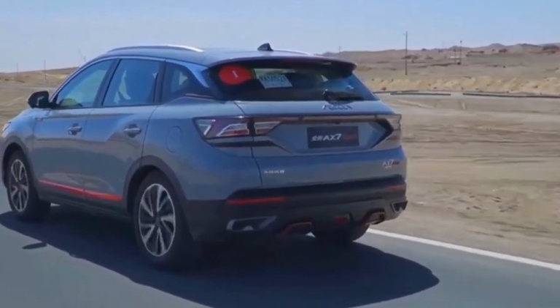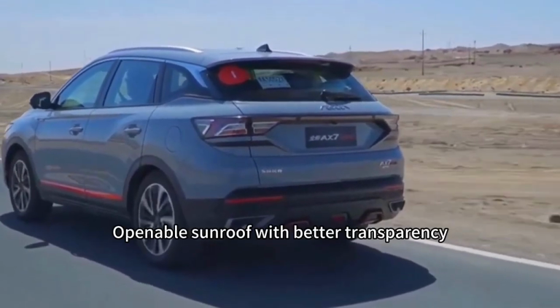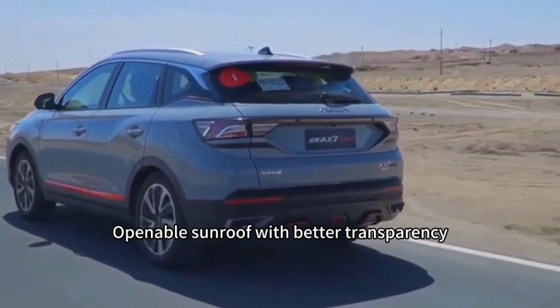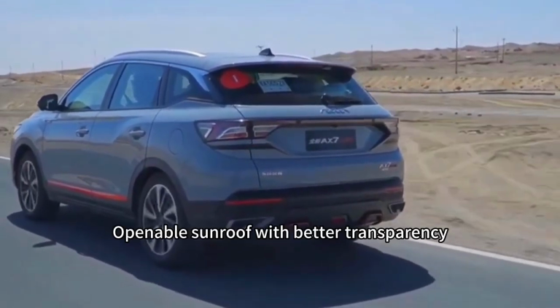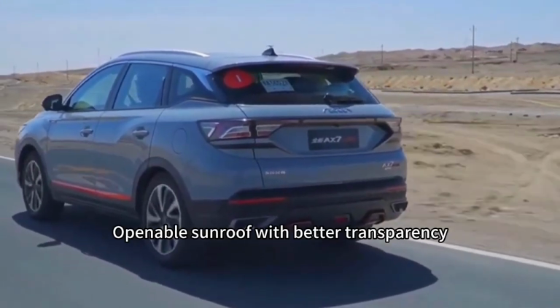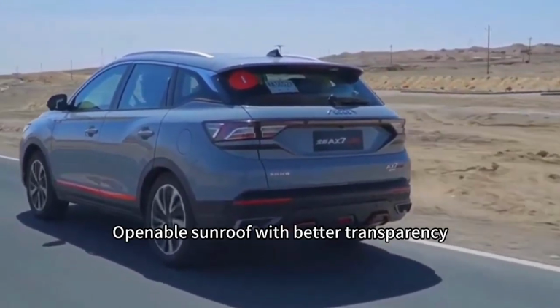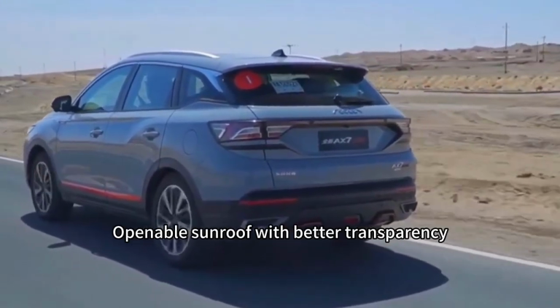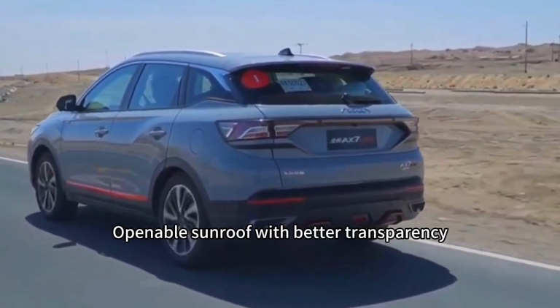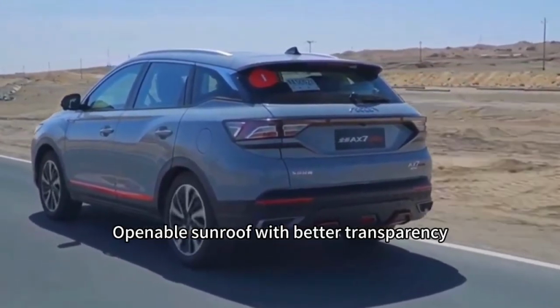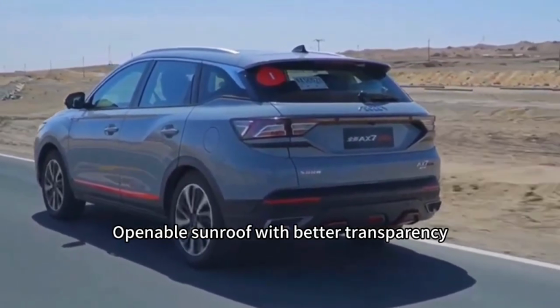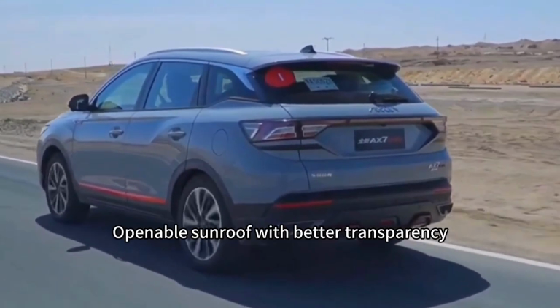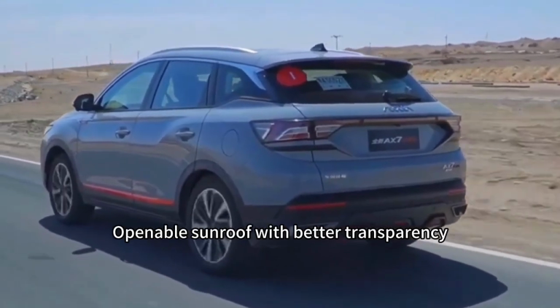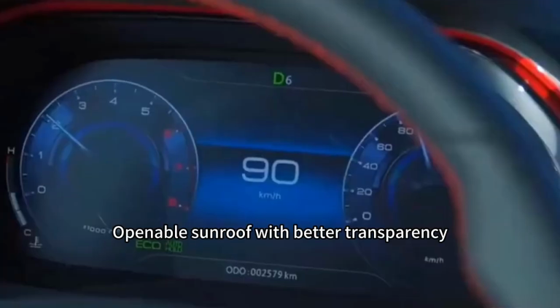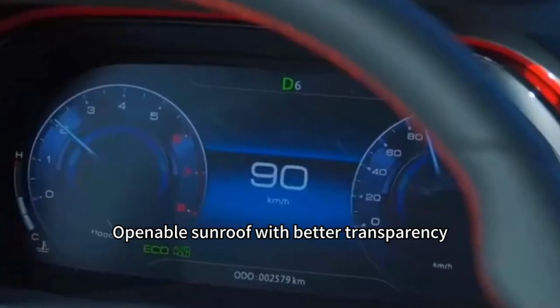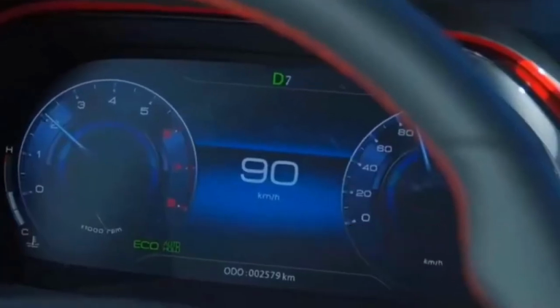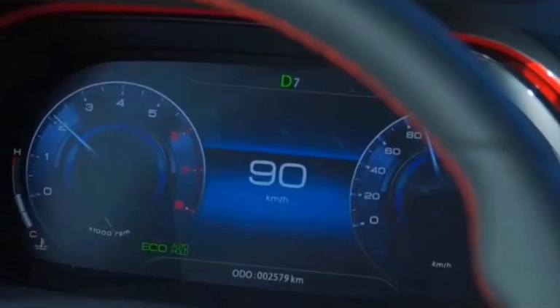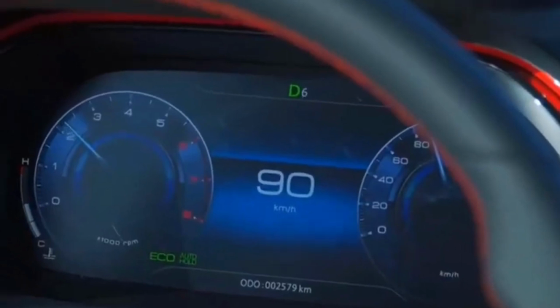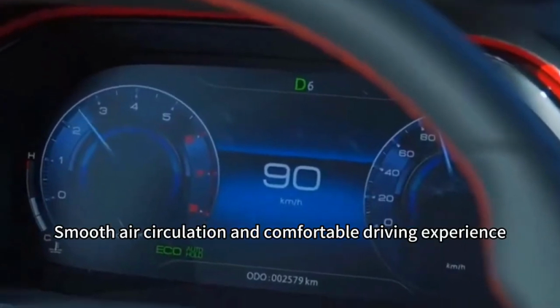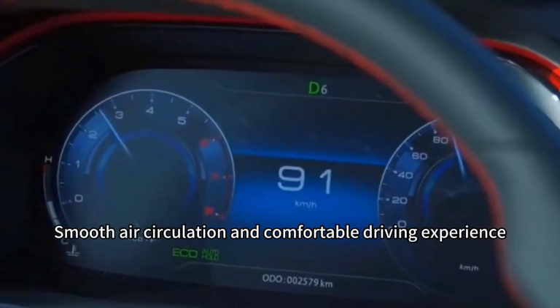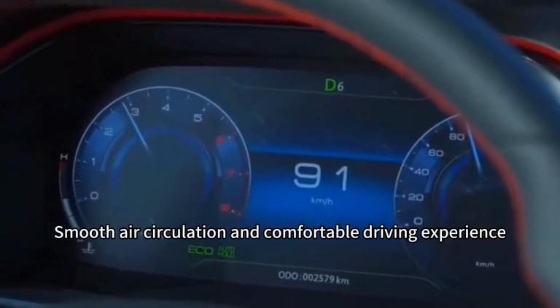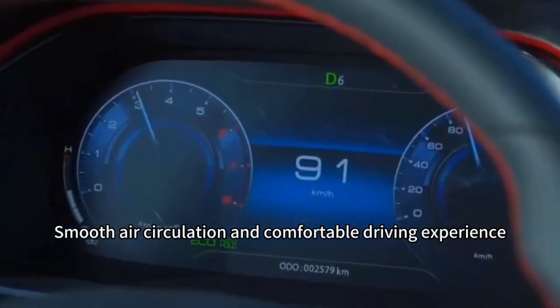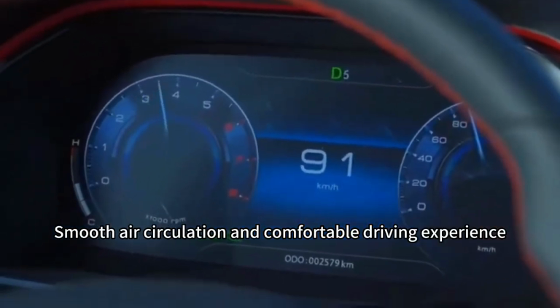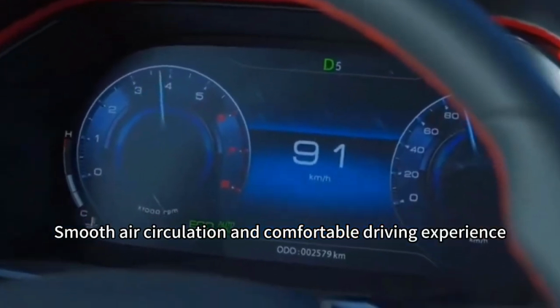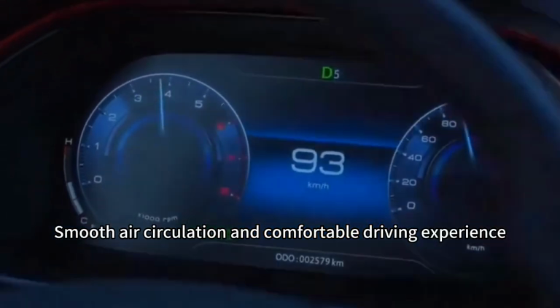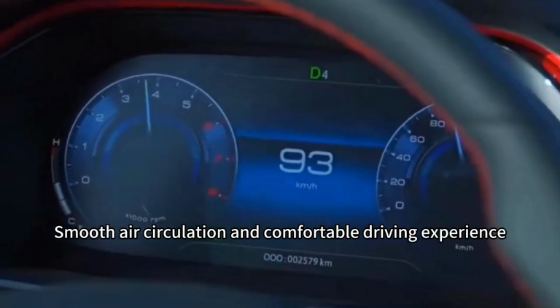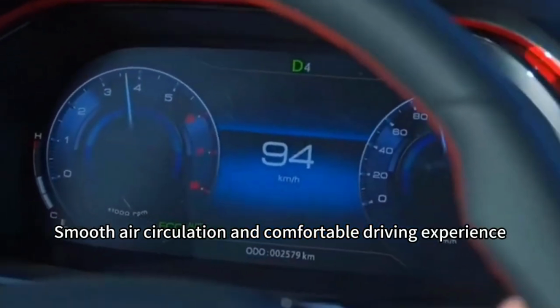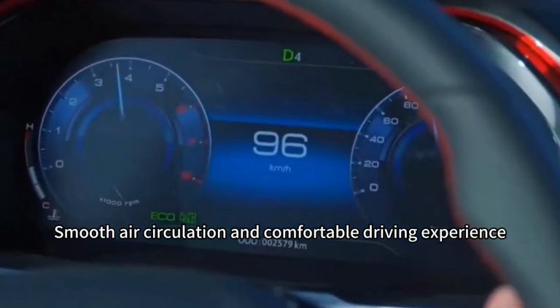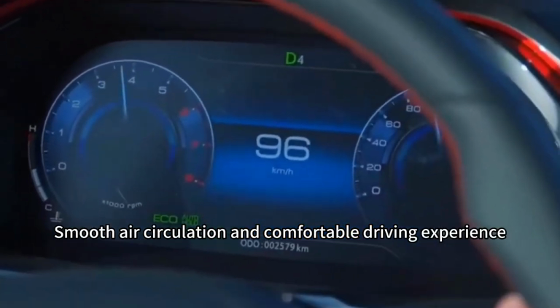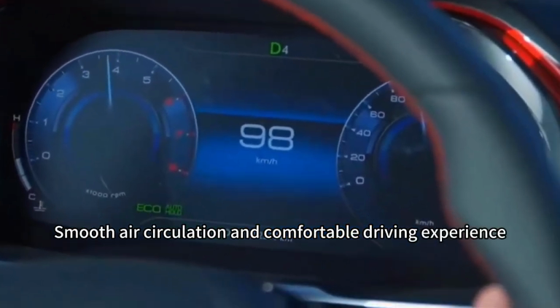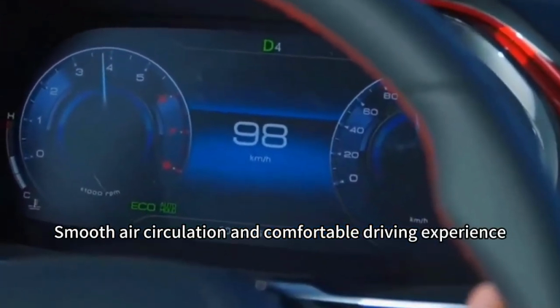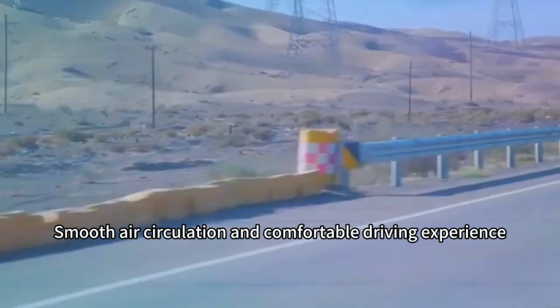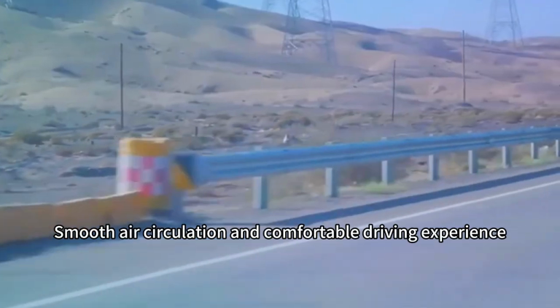Openable sunroof with better transparency, smooth air circulation and a comfortable driving experience.